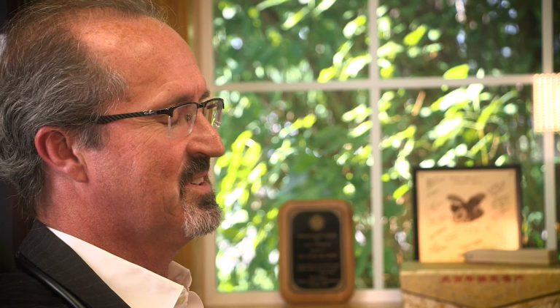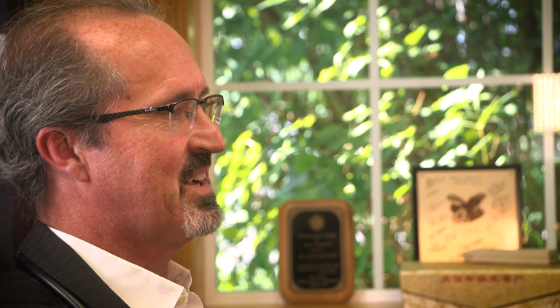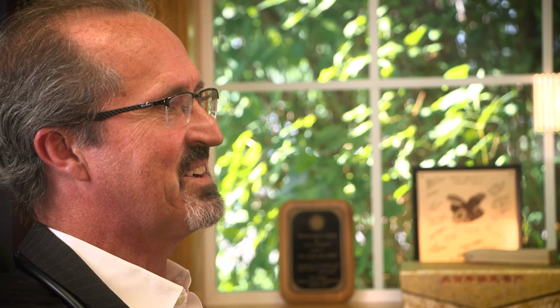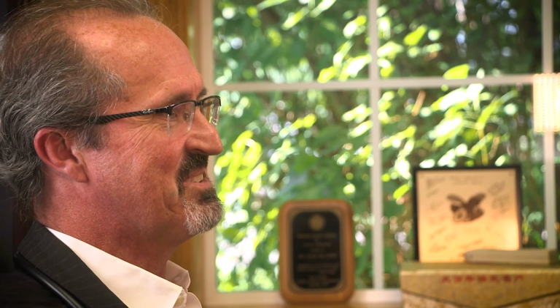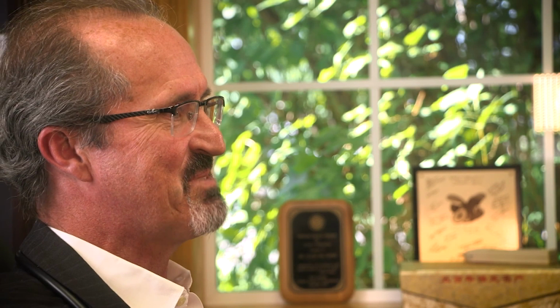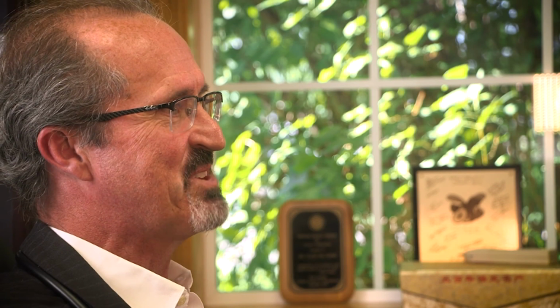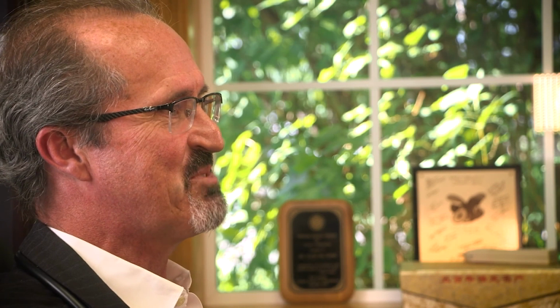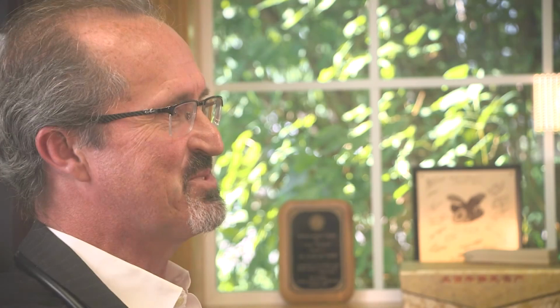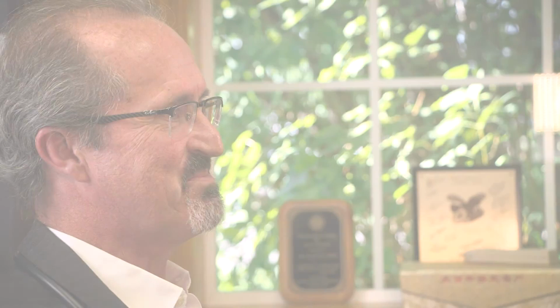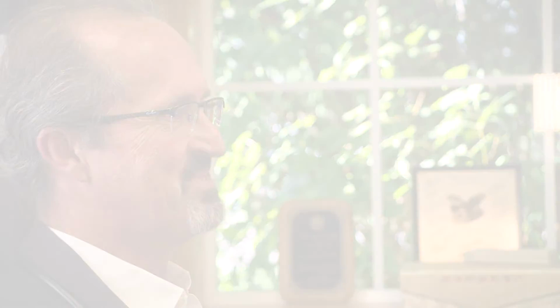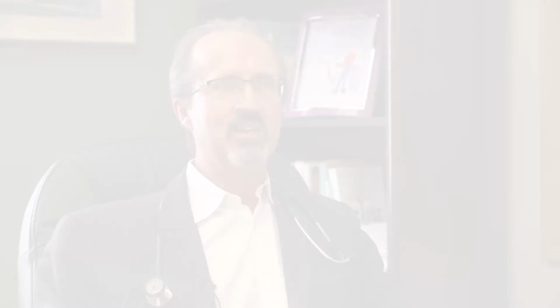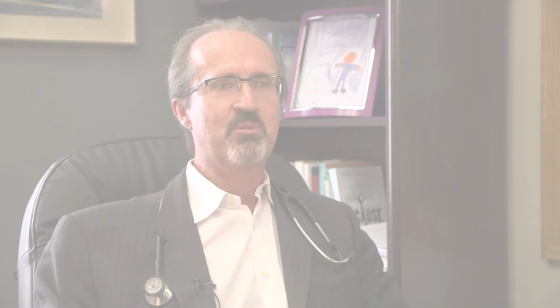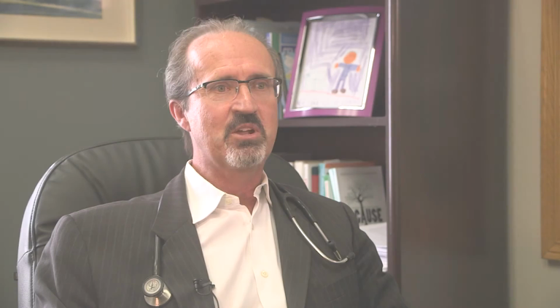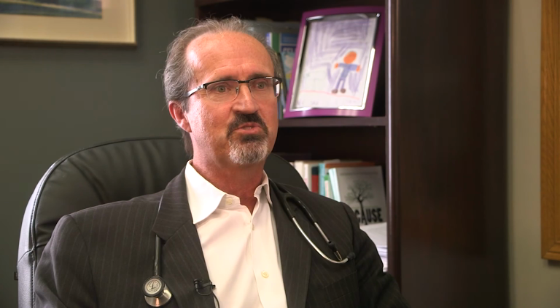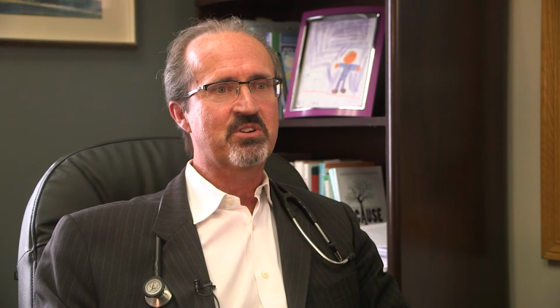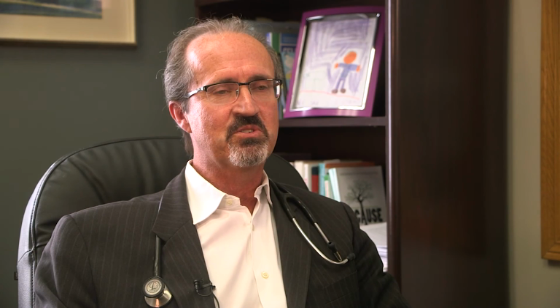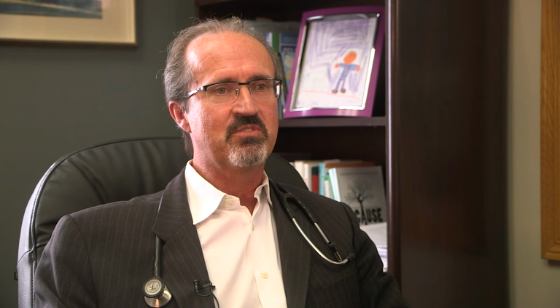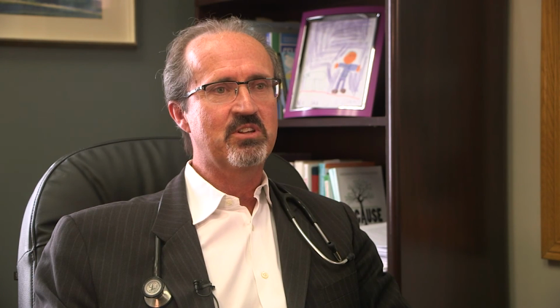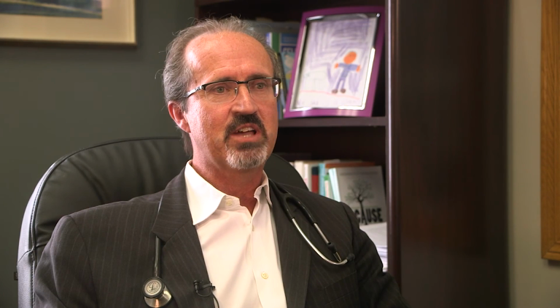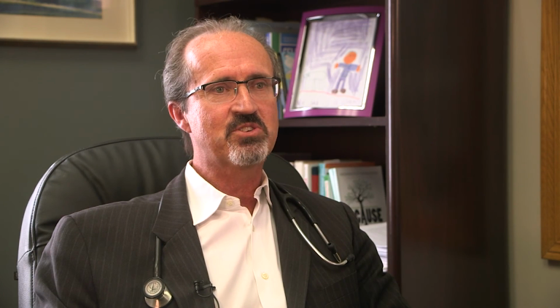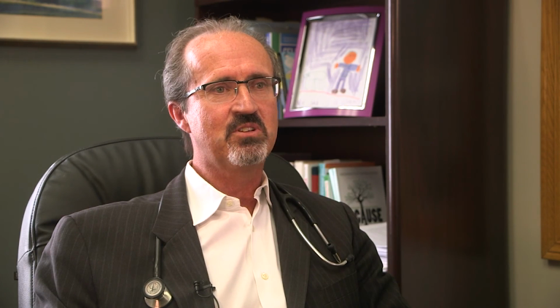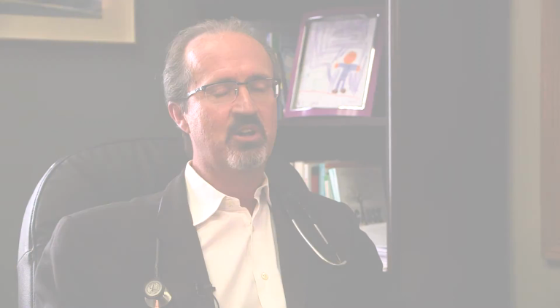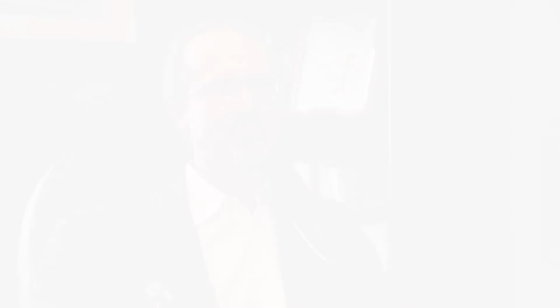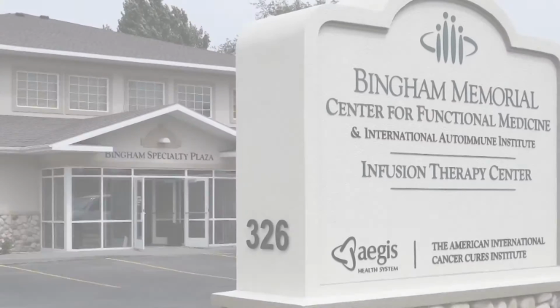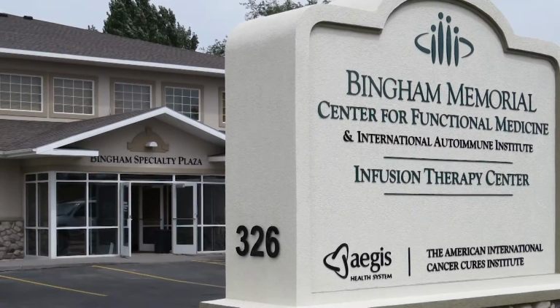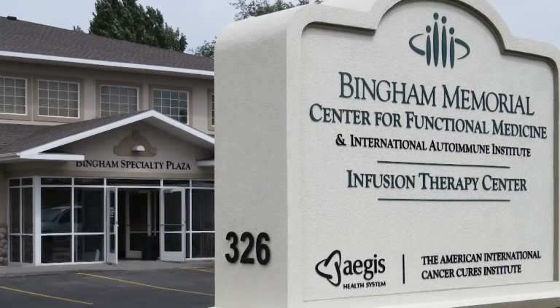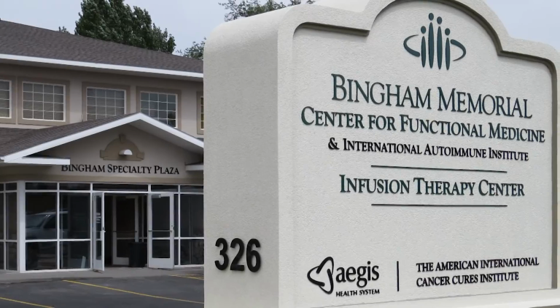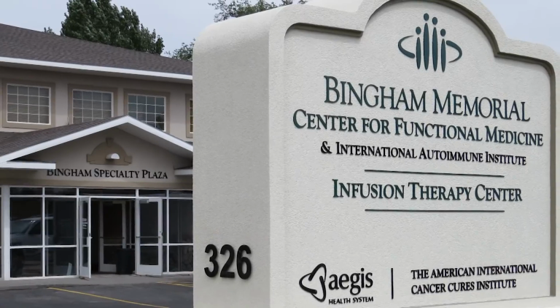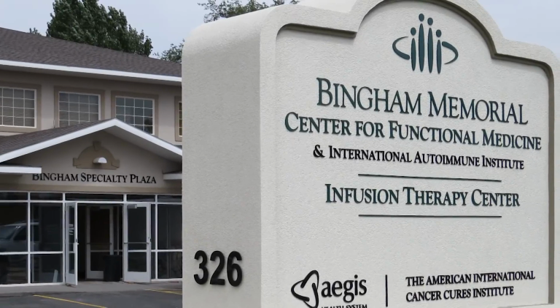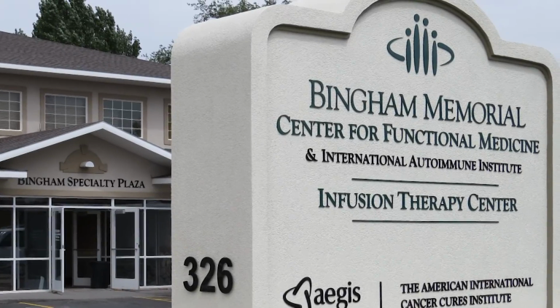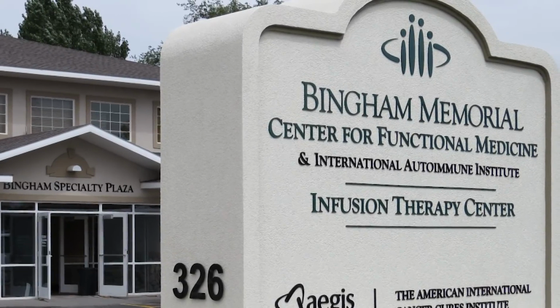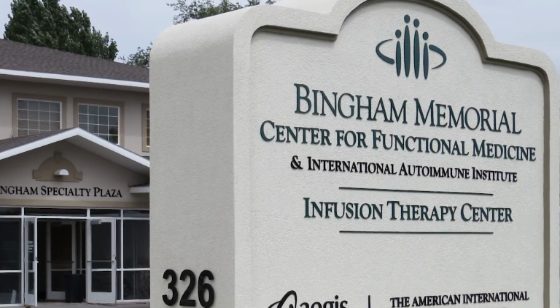Hi, I'm Dr. David Bilstrom. I'm the Medical Director of the International Autoimmune Institute at Bingham Memorial Hospital.